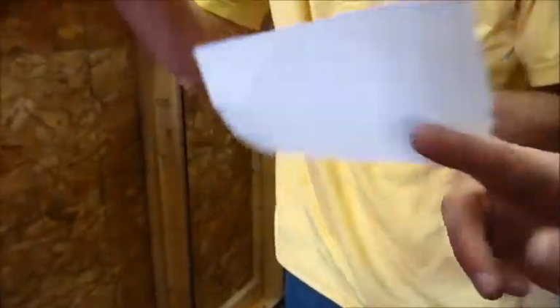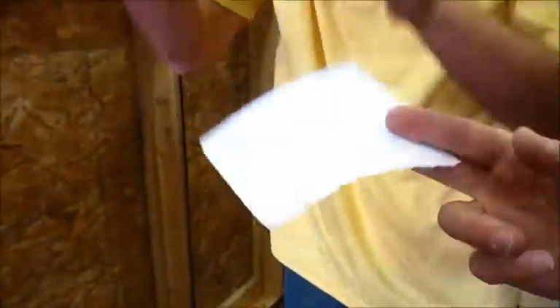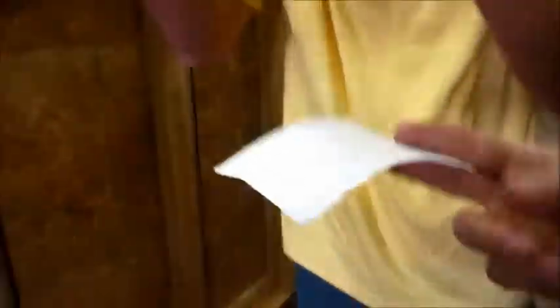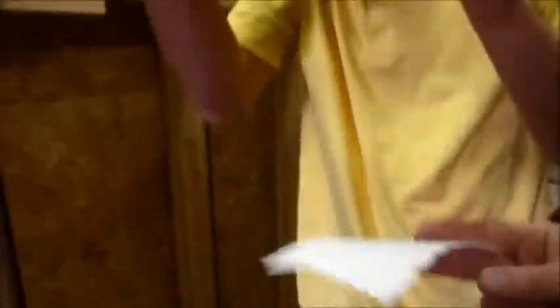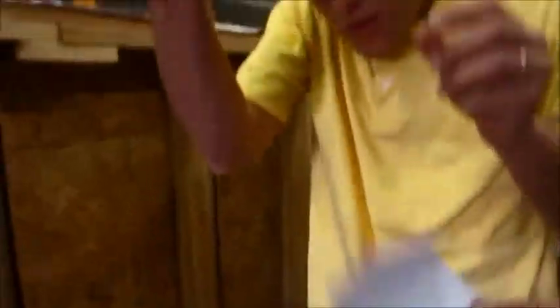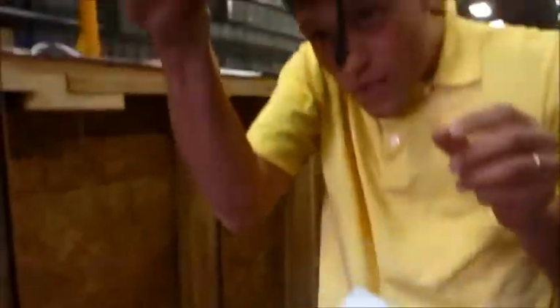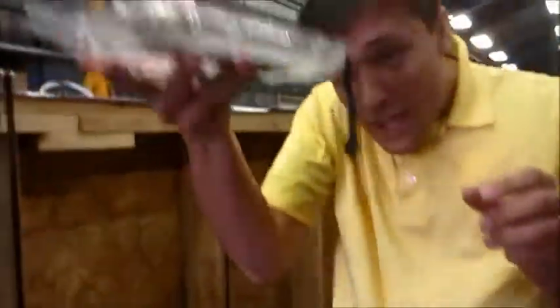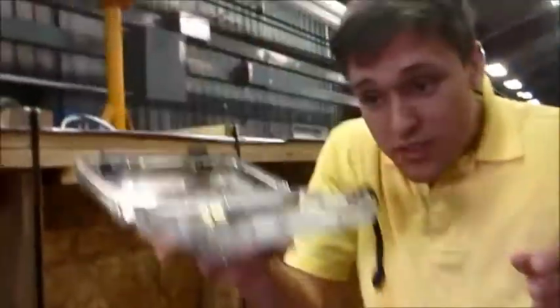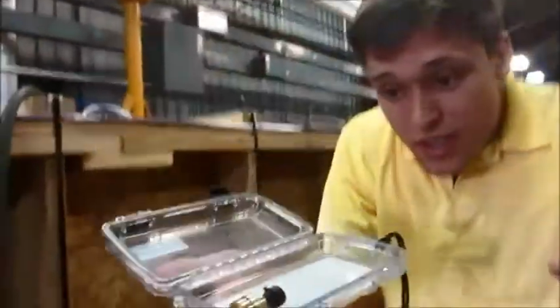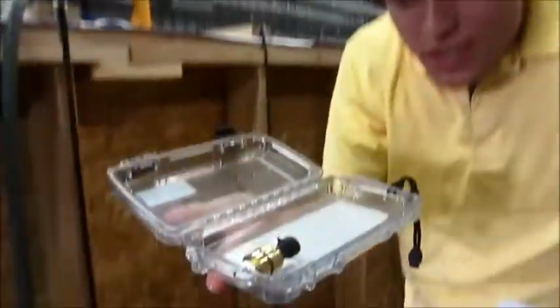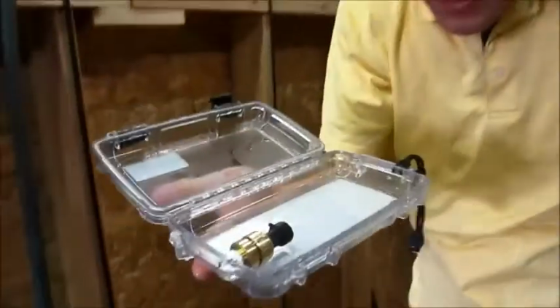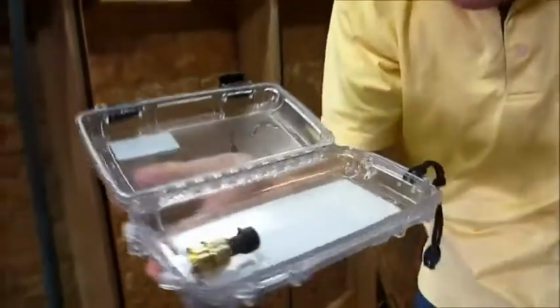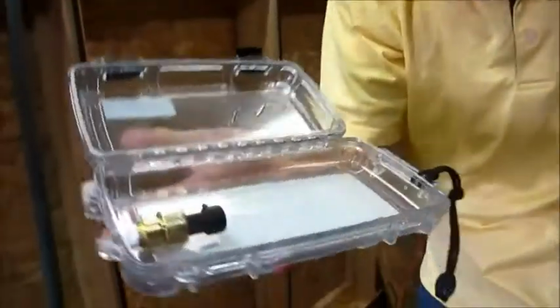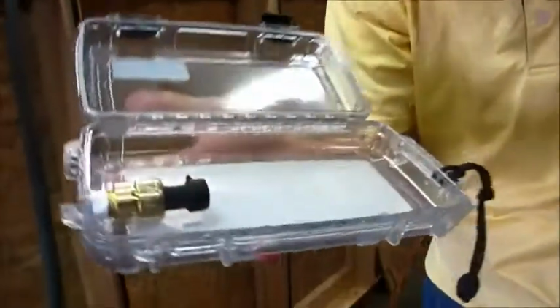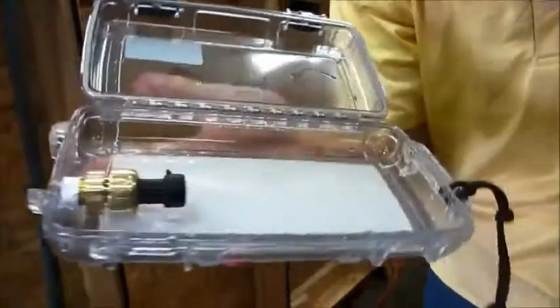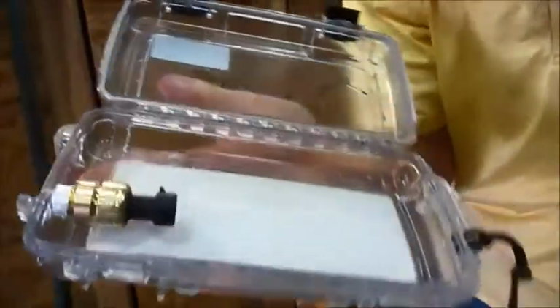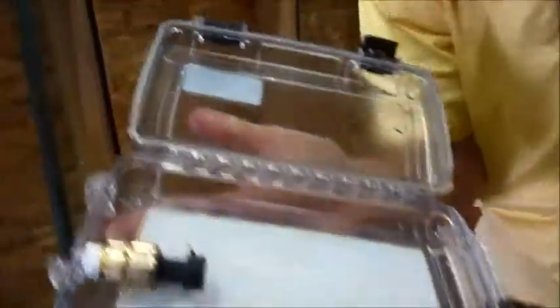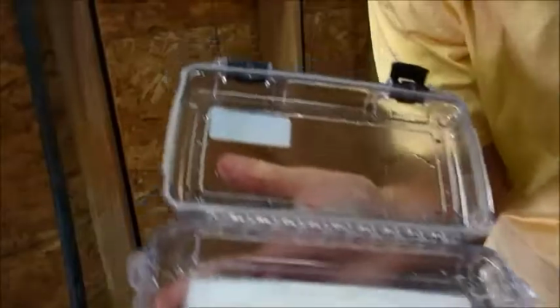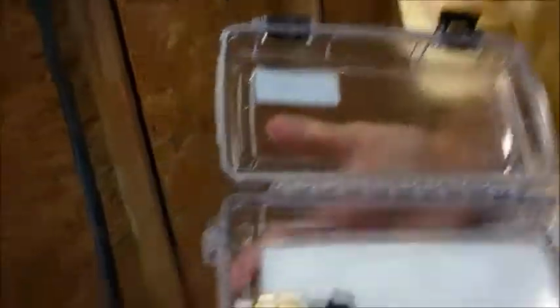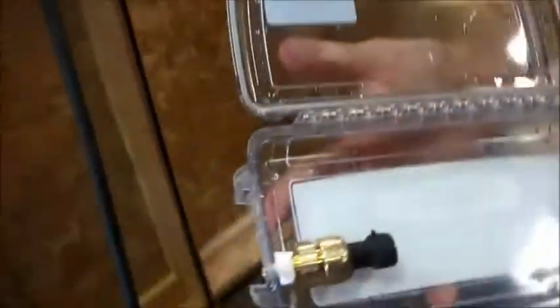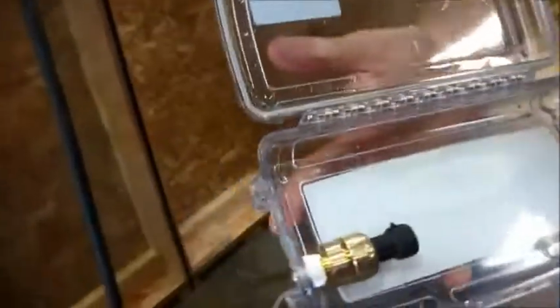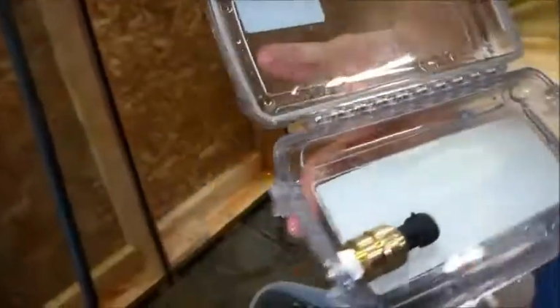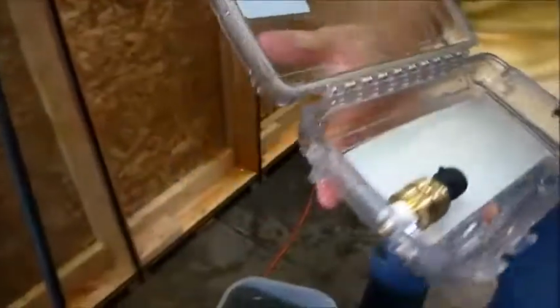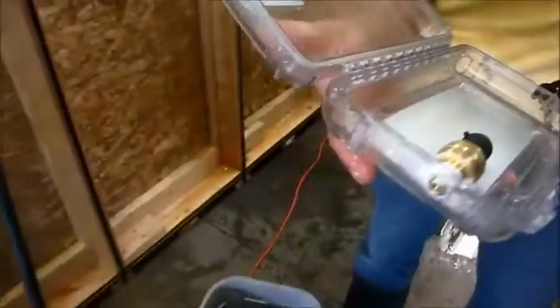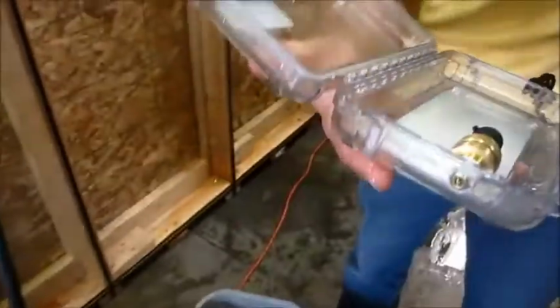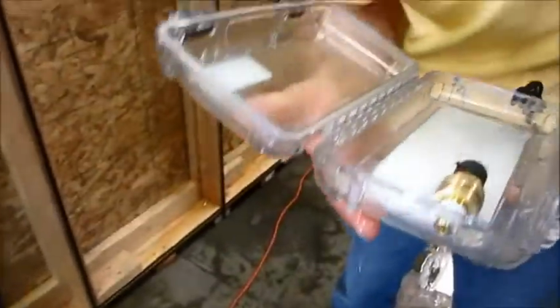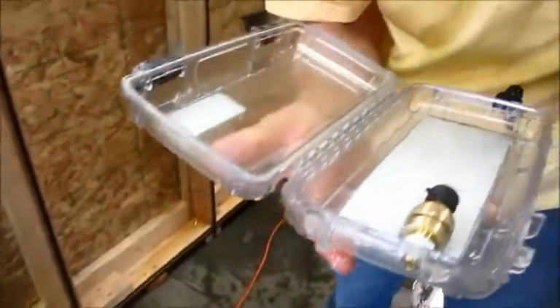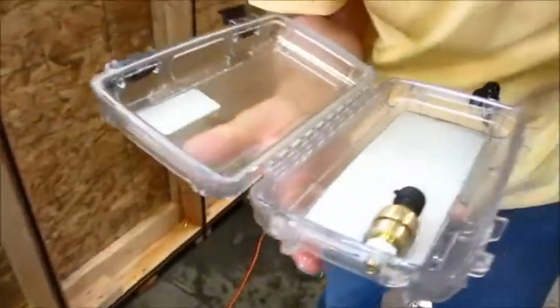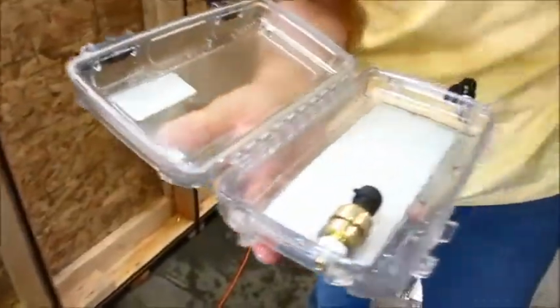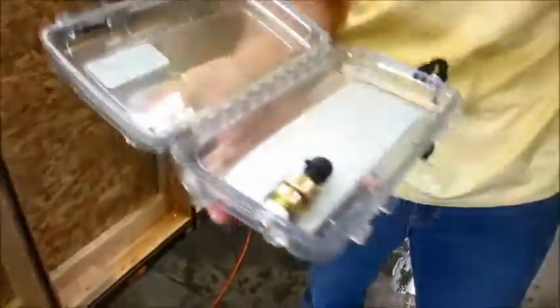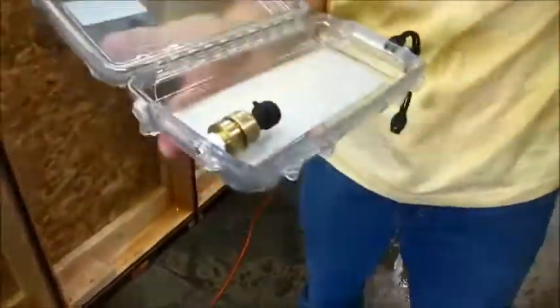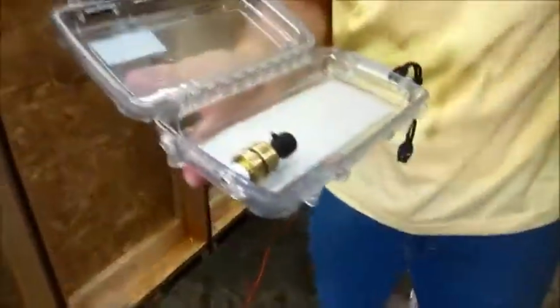There's water on the outside of the container, but the inside looks completely dry.